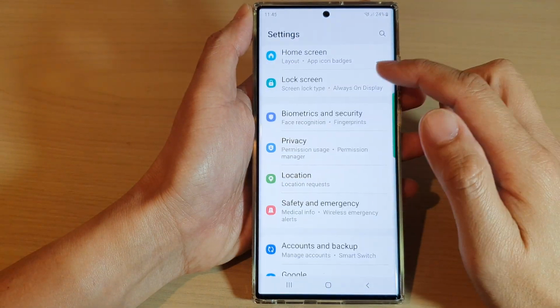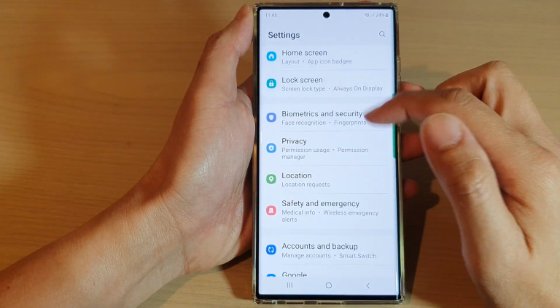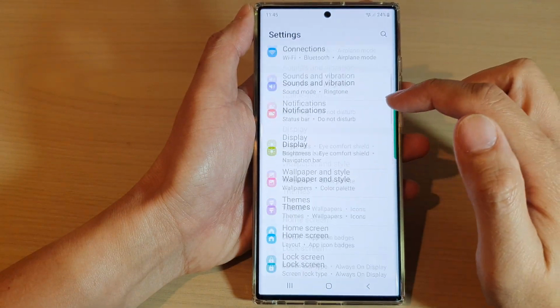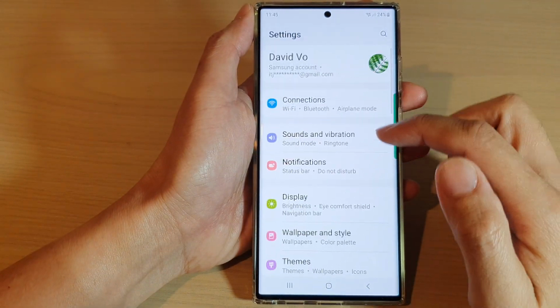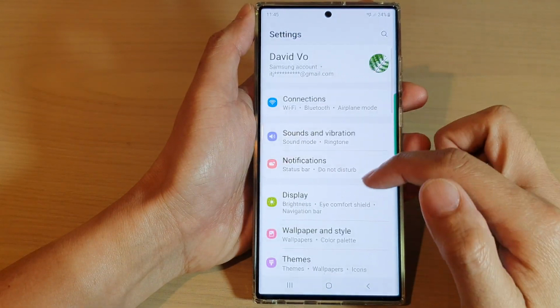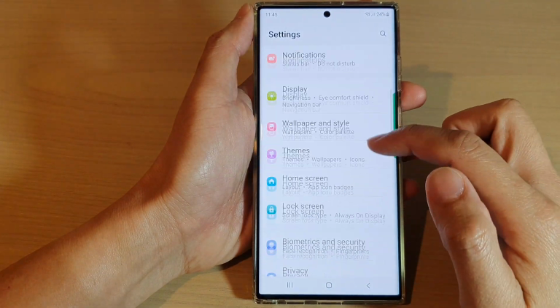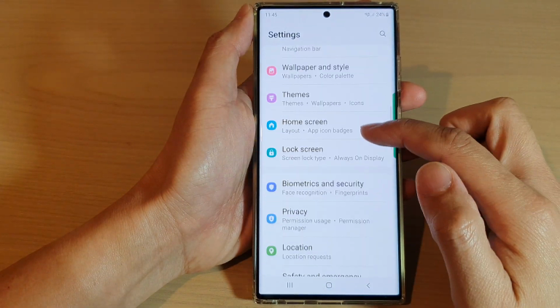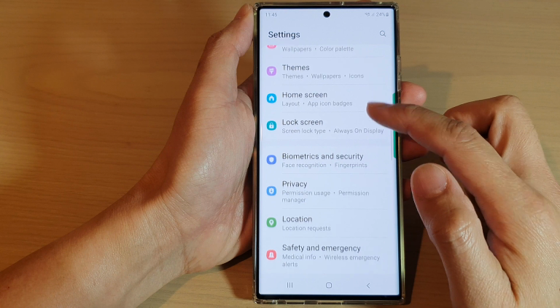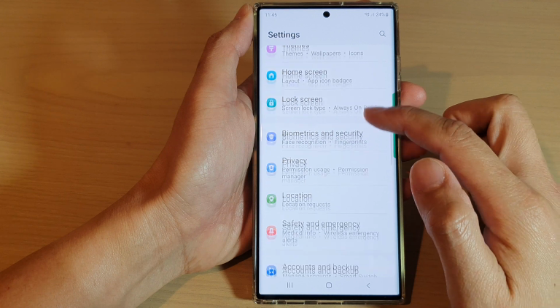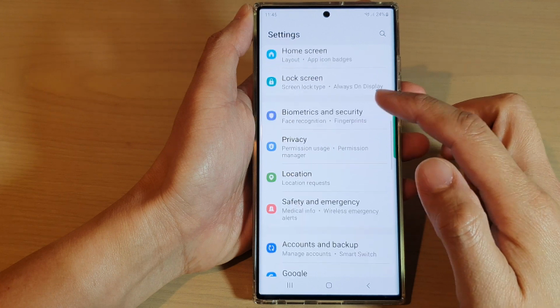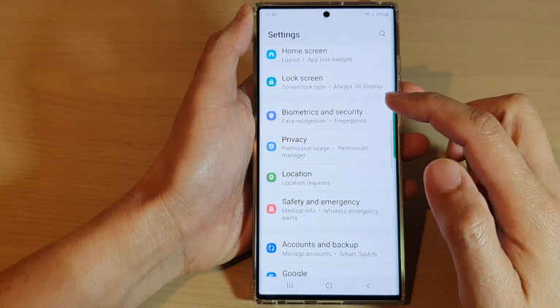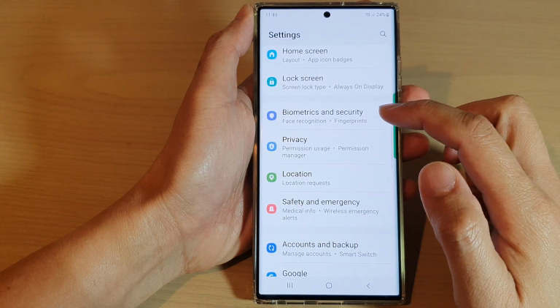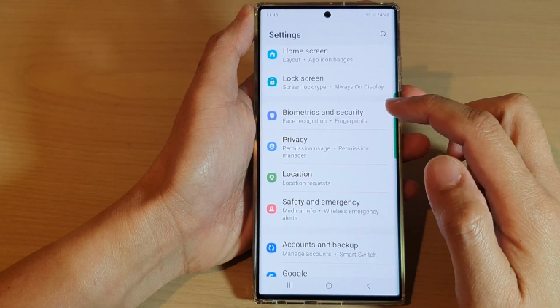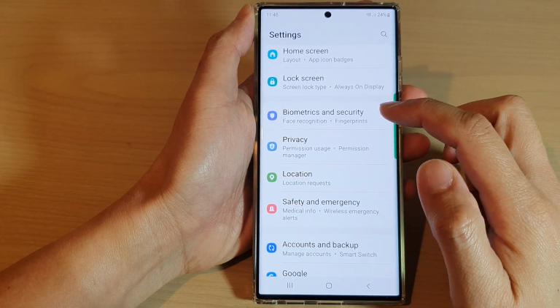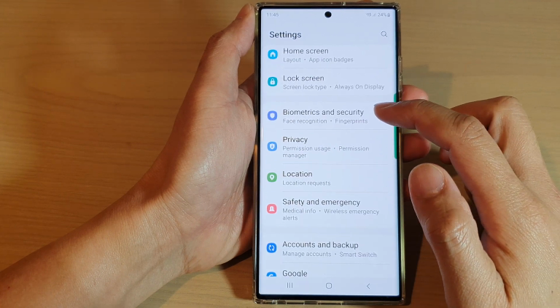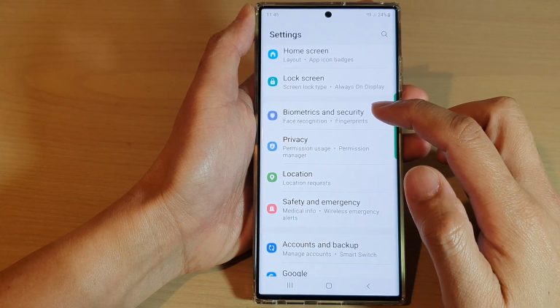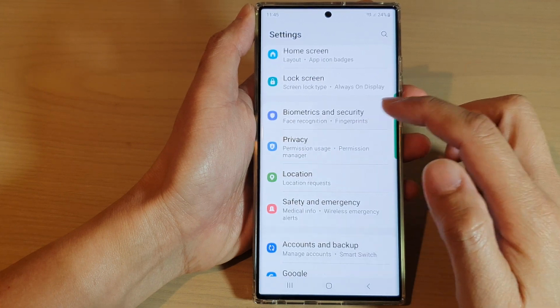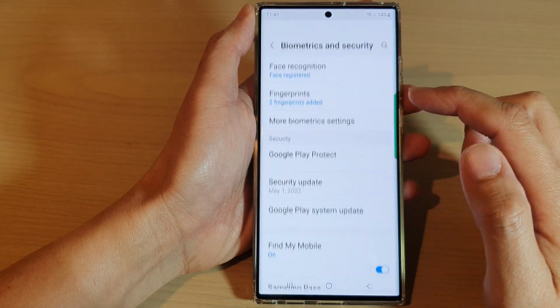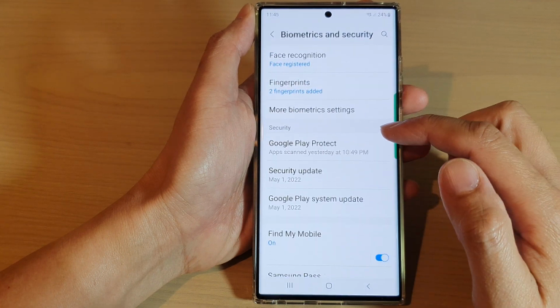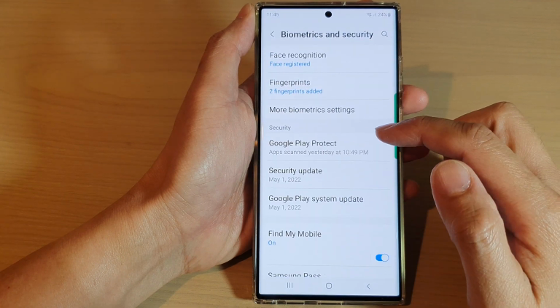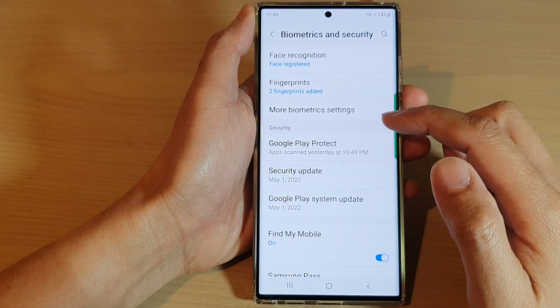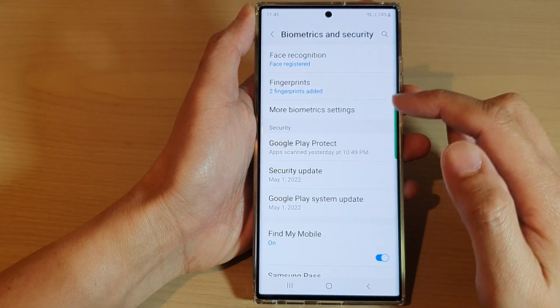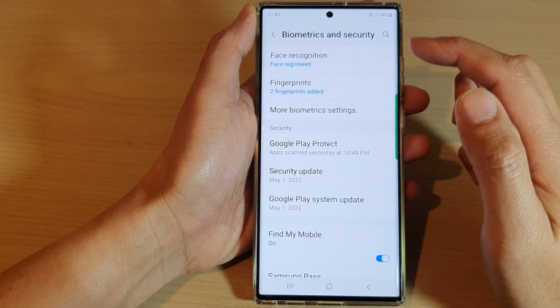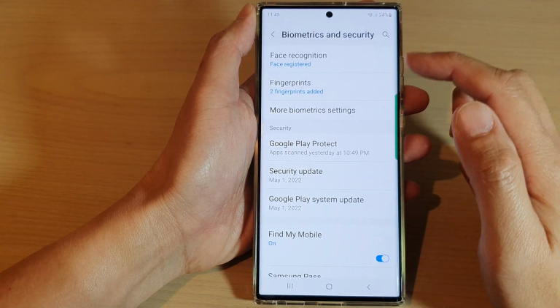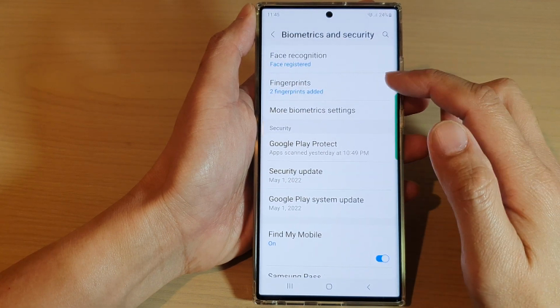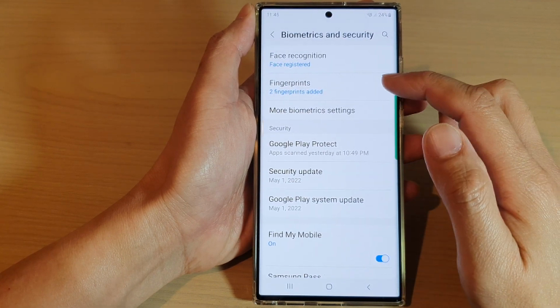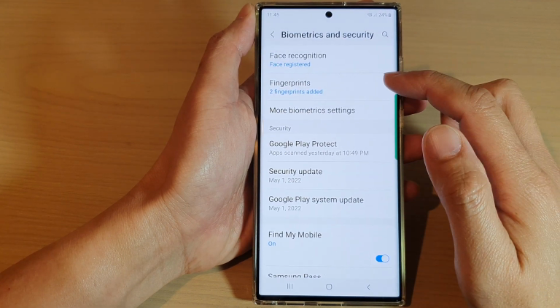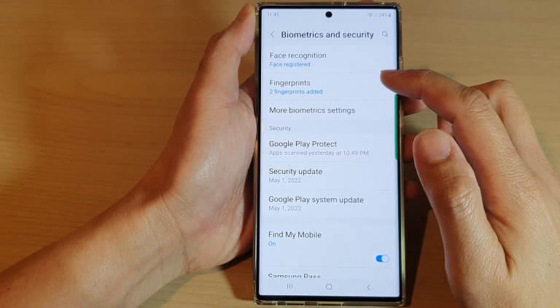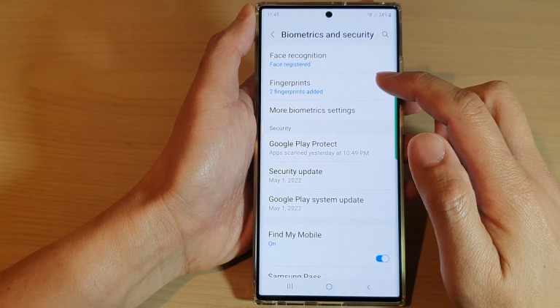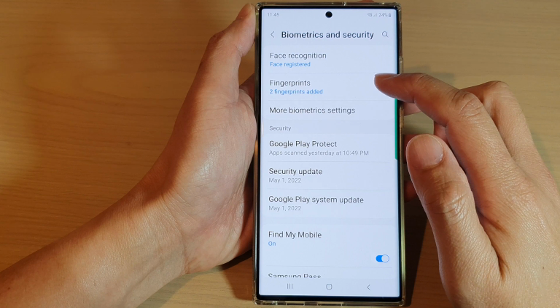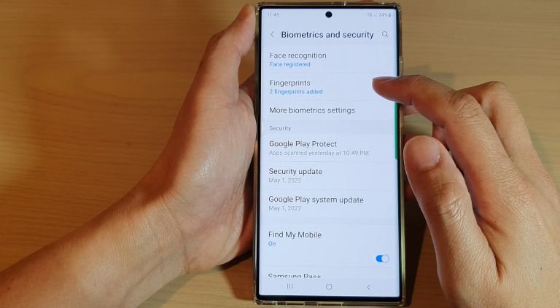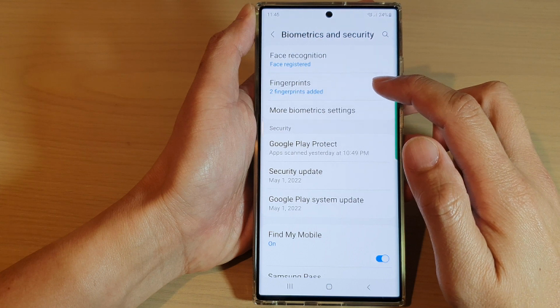In Settings, go down and tap on Biometrics and Security, then go down and tap on Fingerprints.